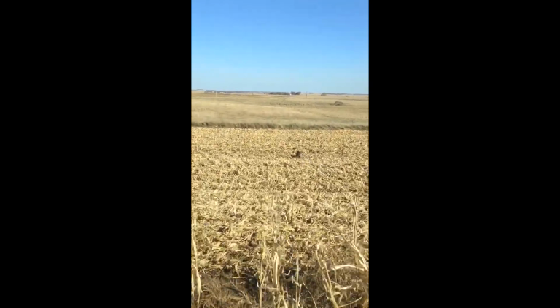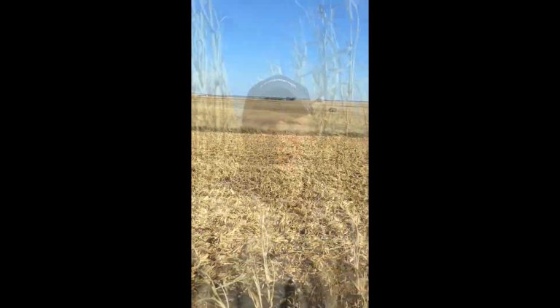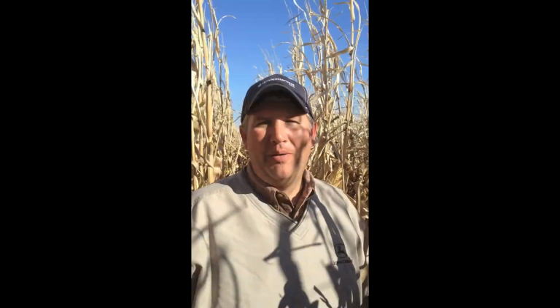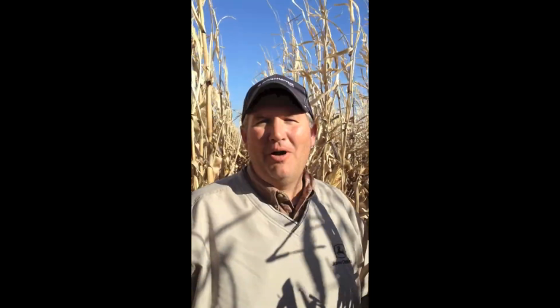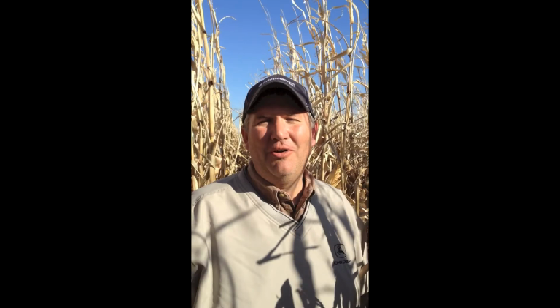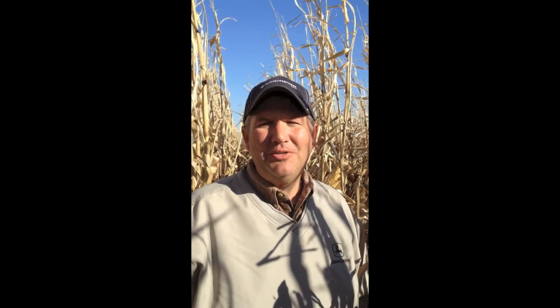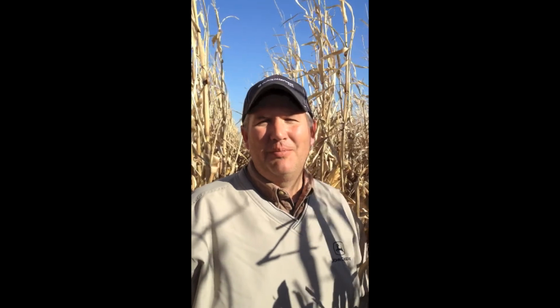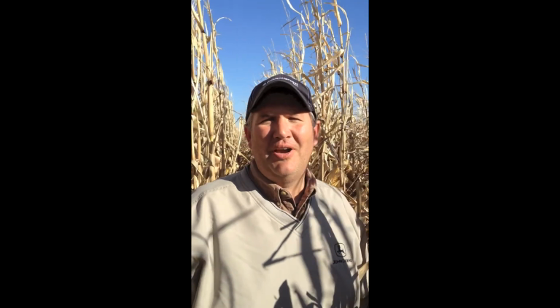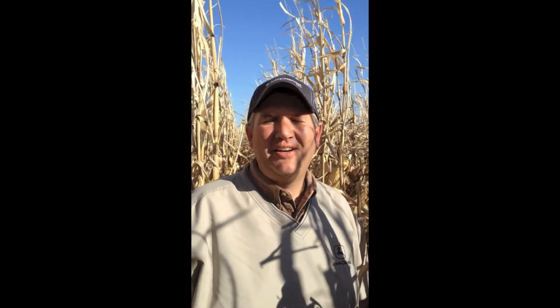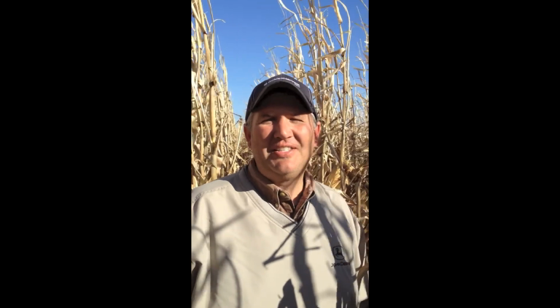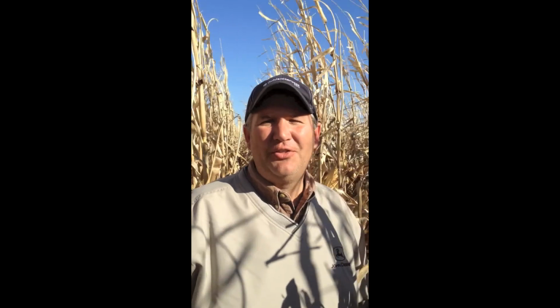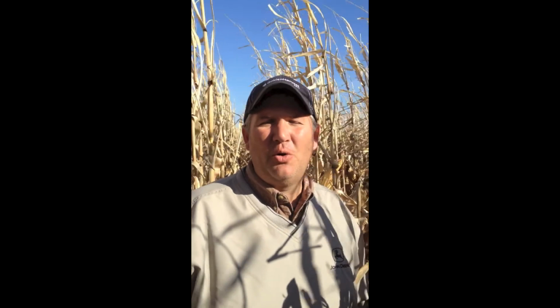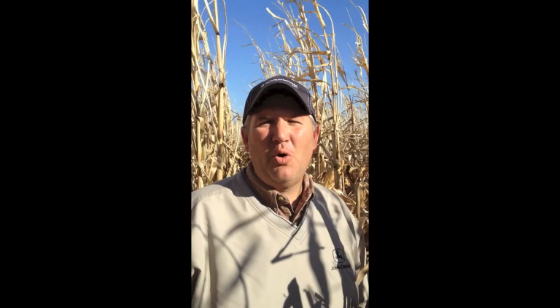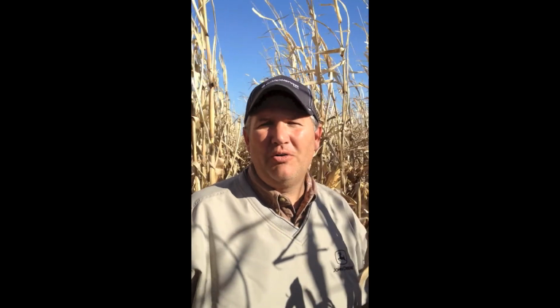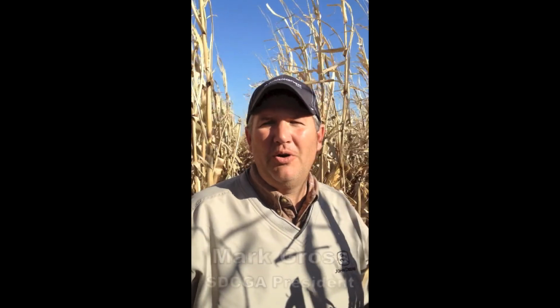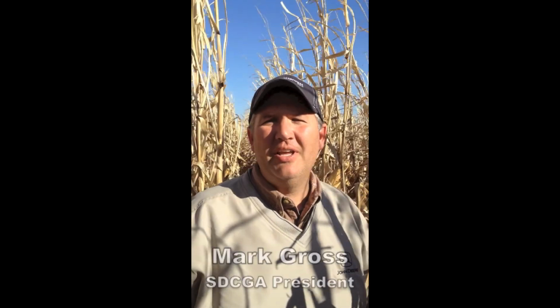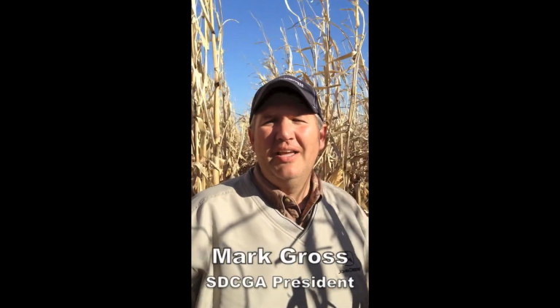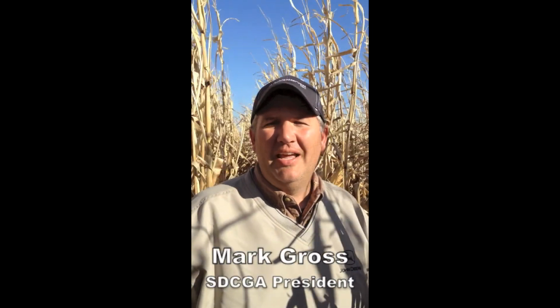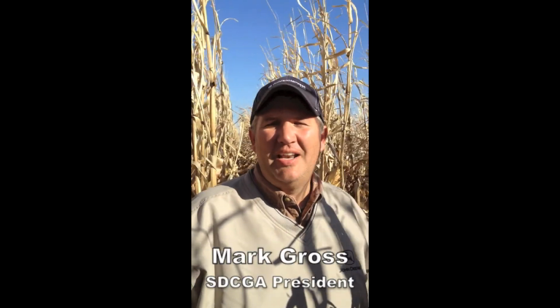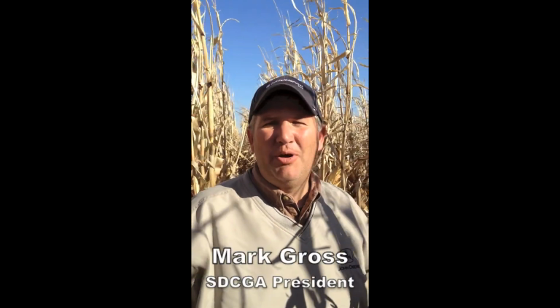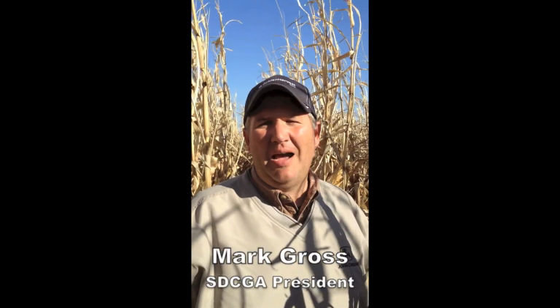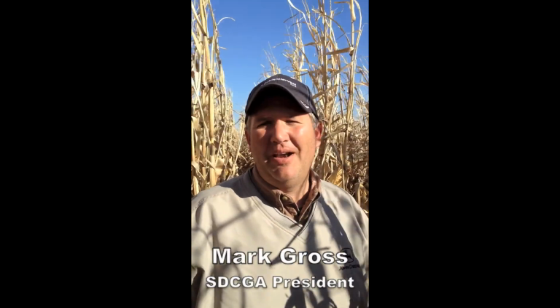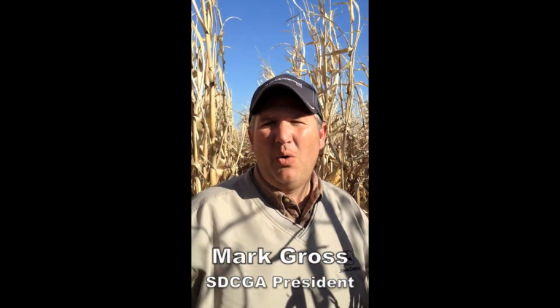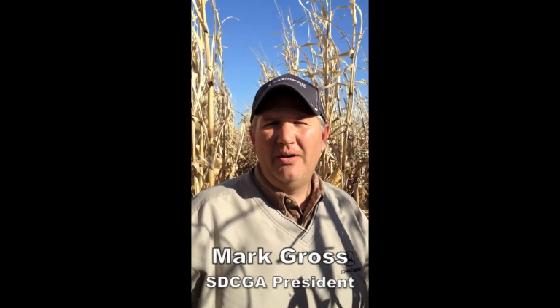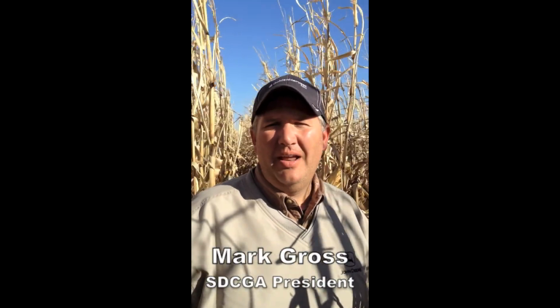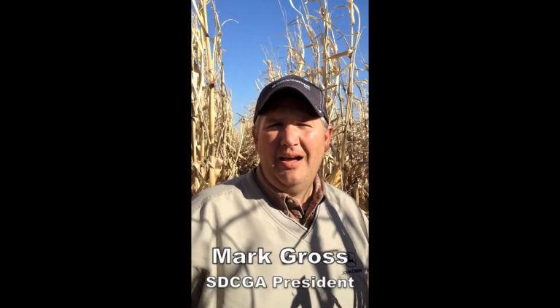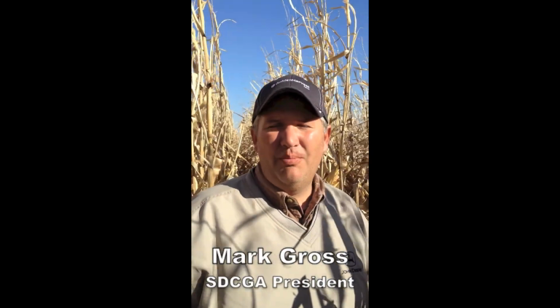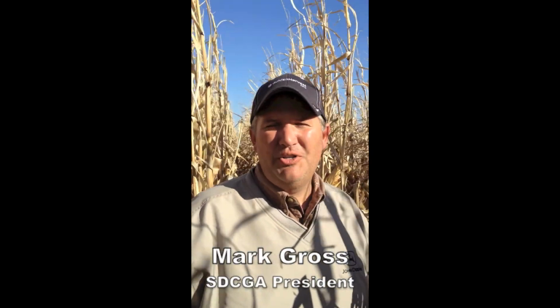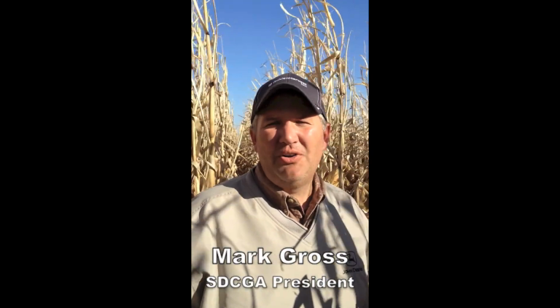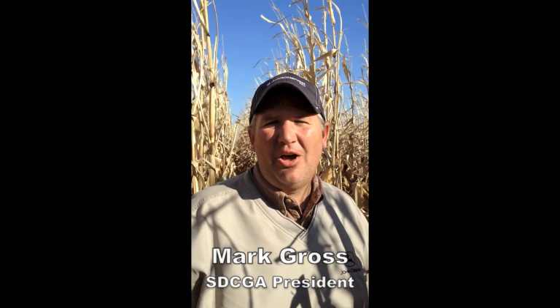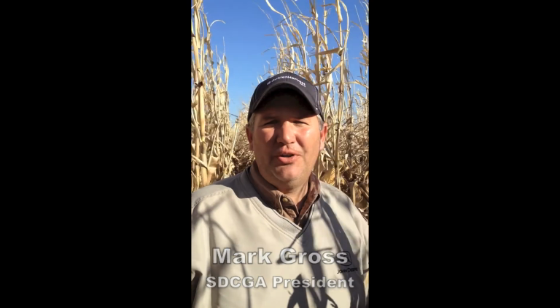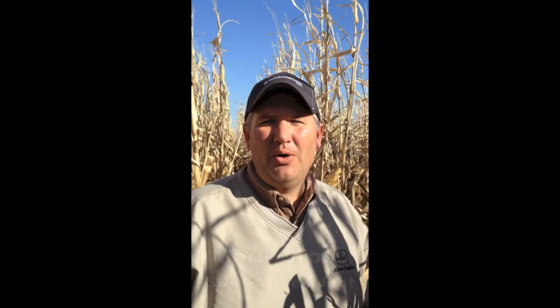Hello, I'm Mark Gross. I'm president of the South Dakota Corn Growers, and today we're combining corn out of Bridgewater, South Dakota.